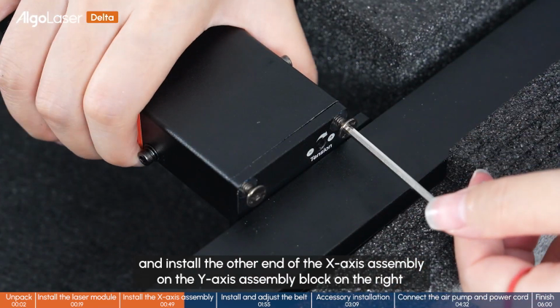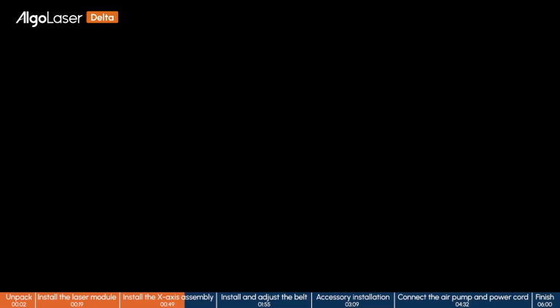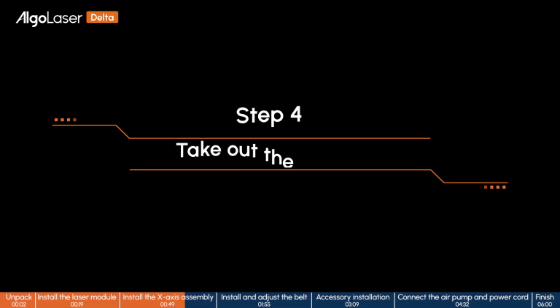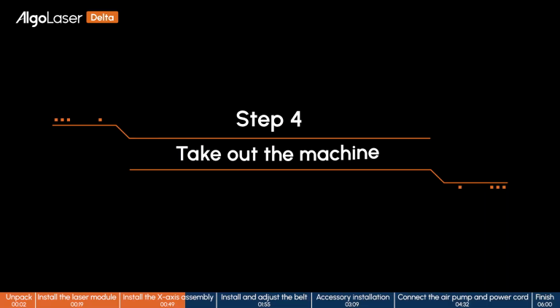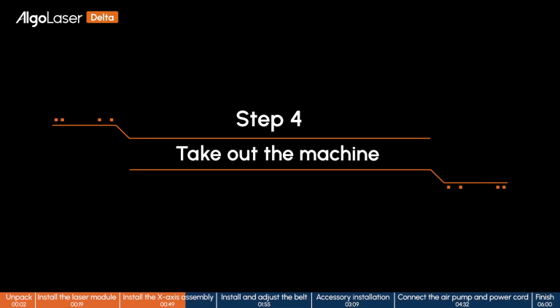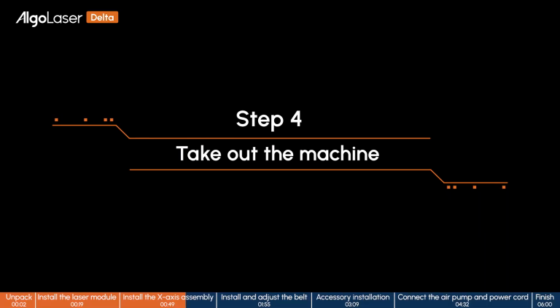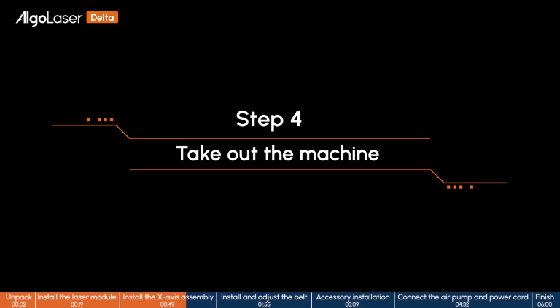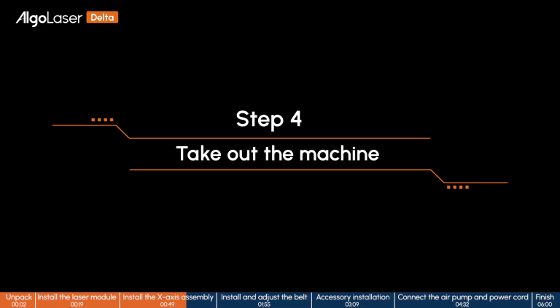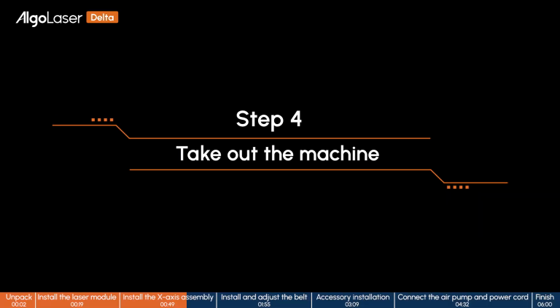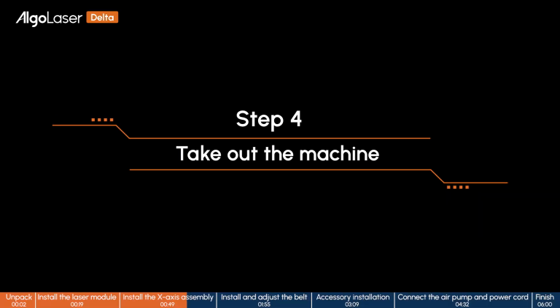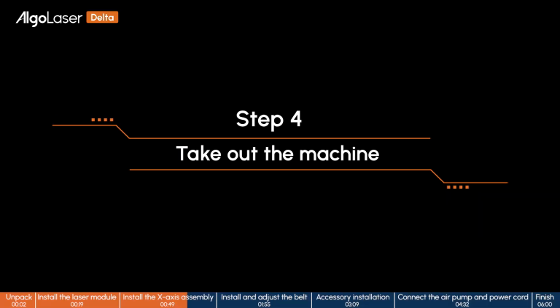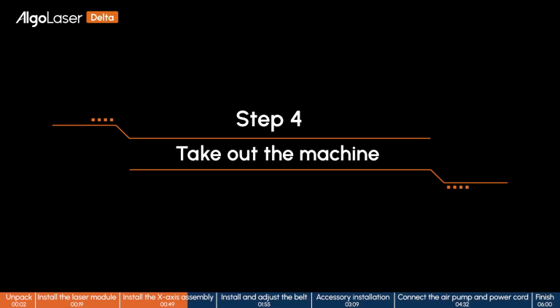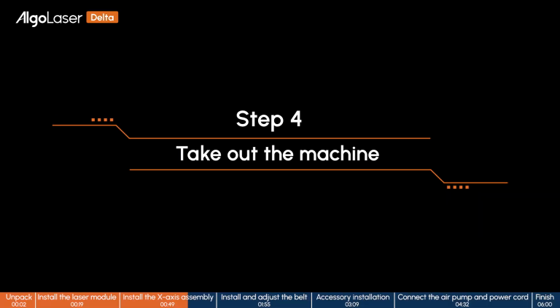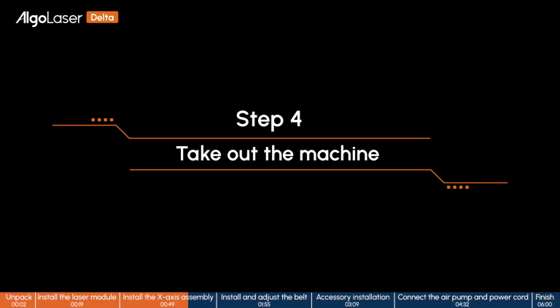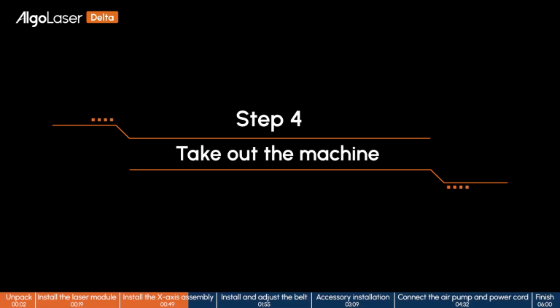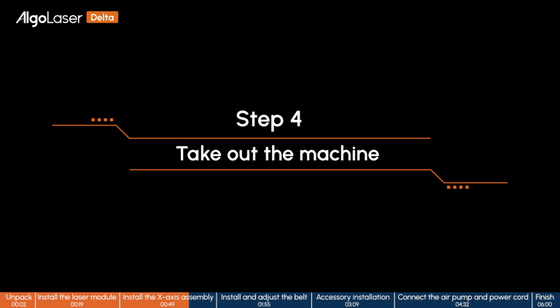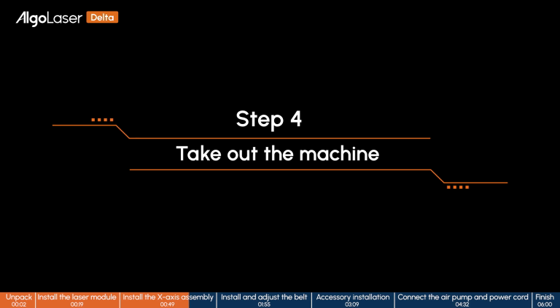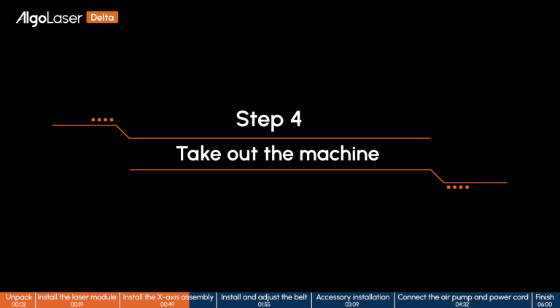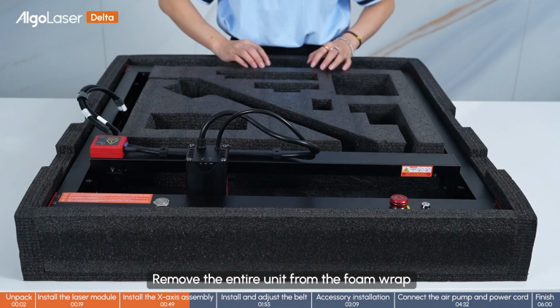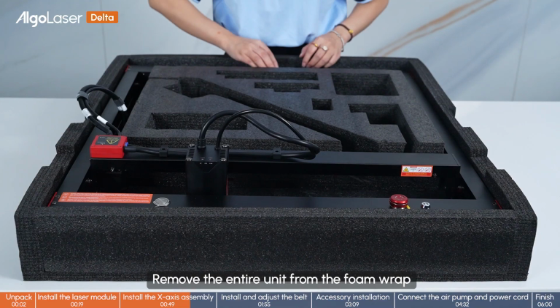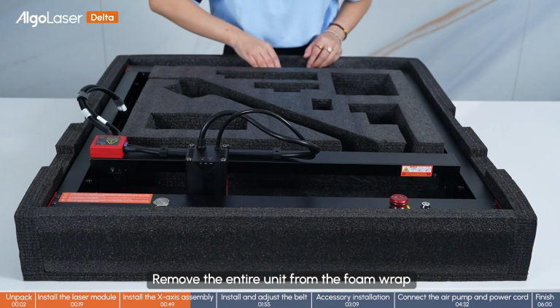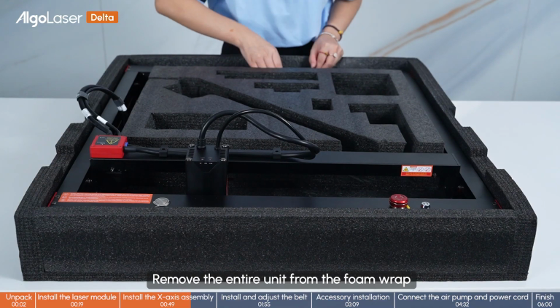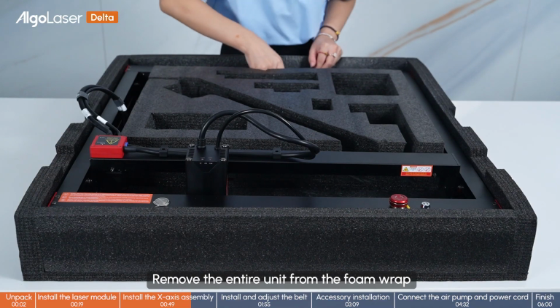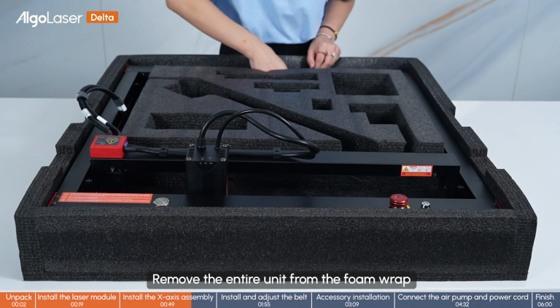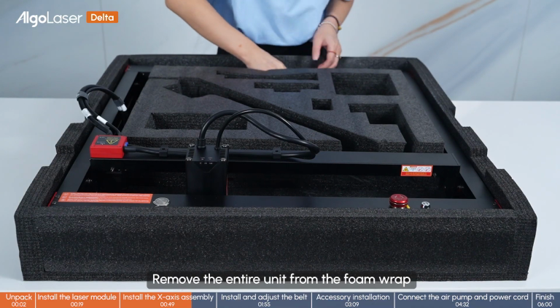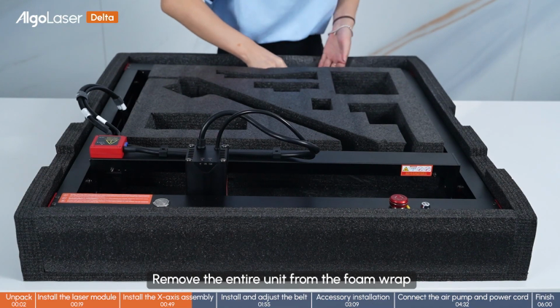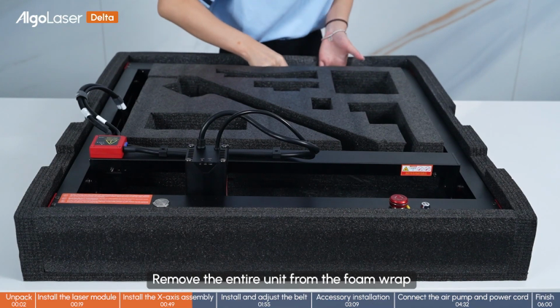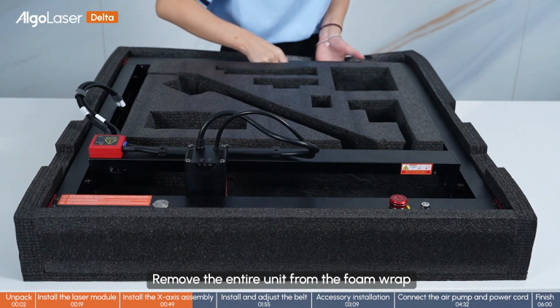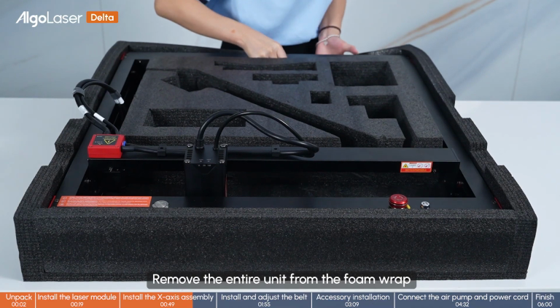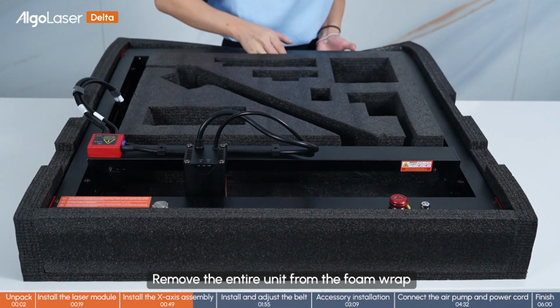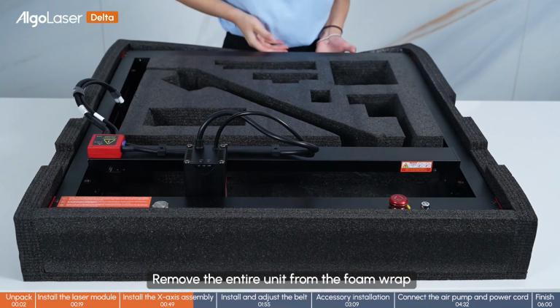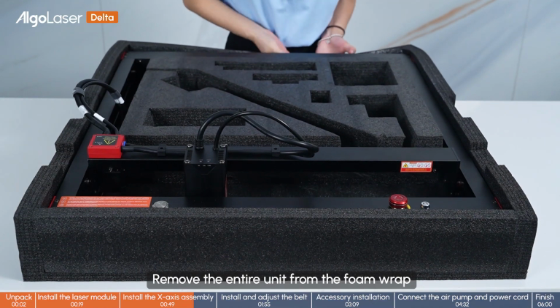Step 4: Take out the machine. Remove the entire unit from the foam wrap.